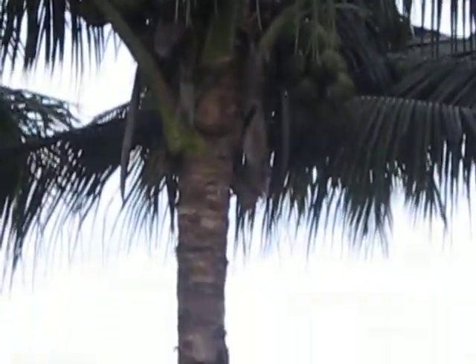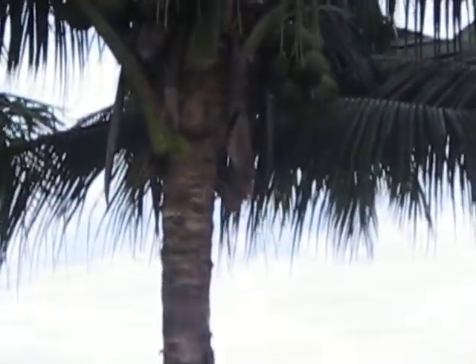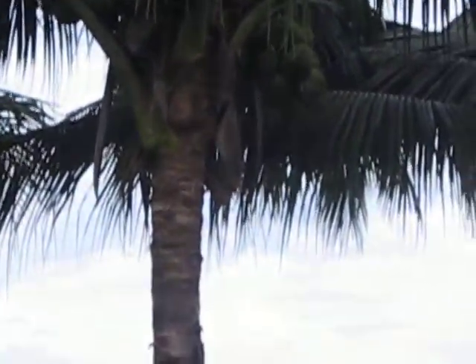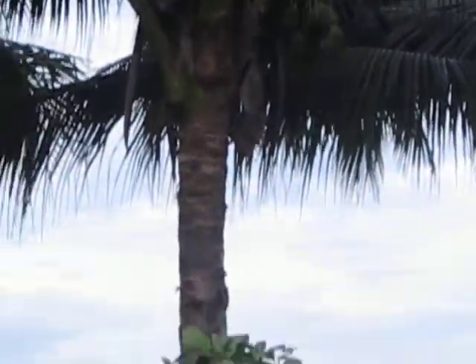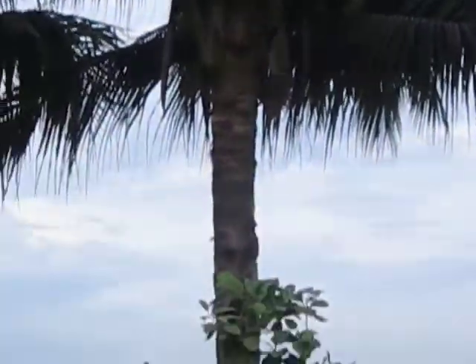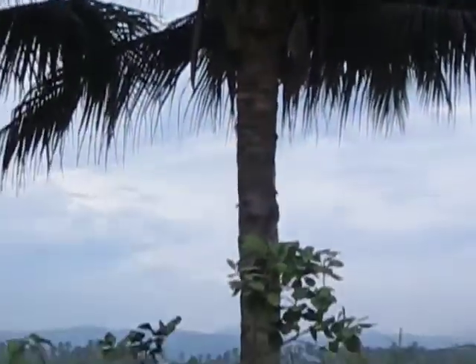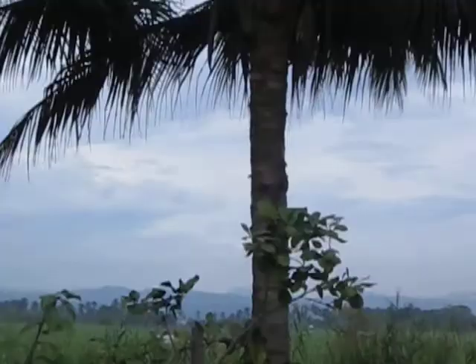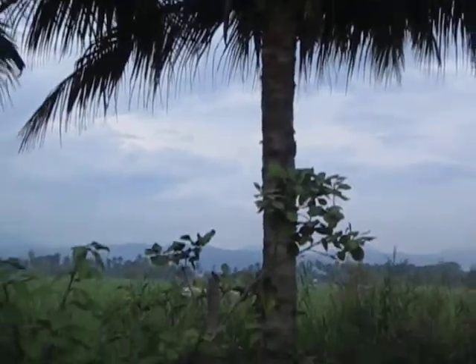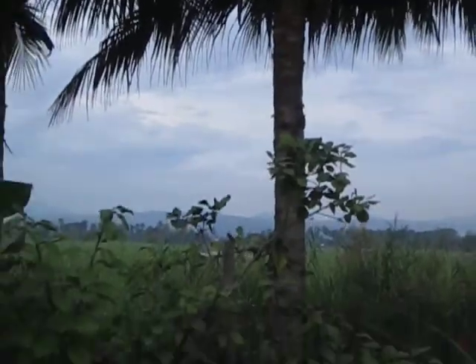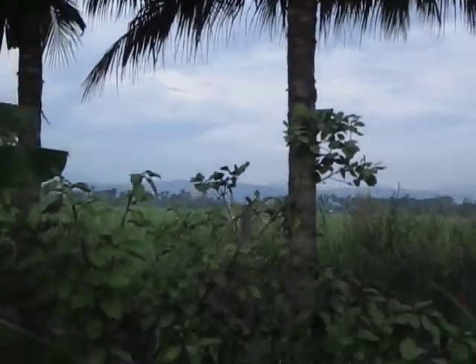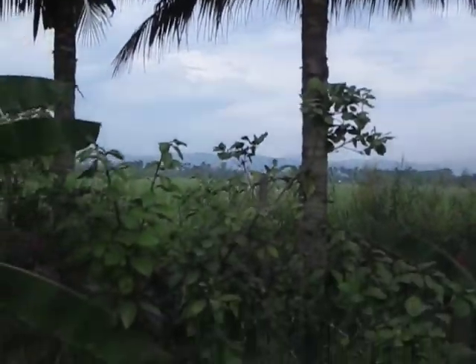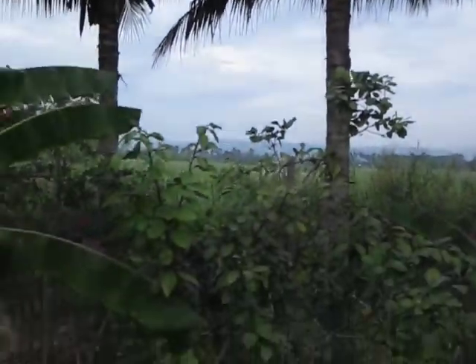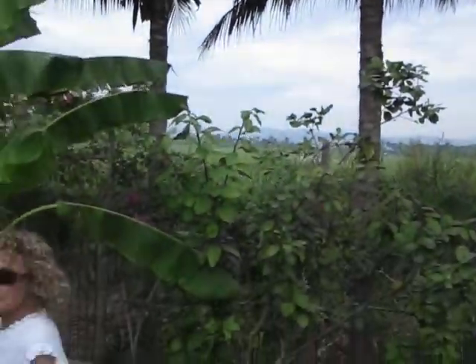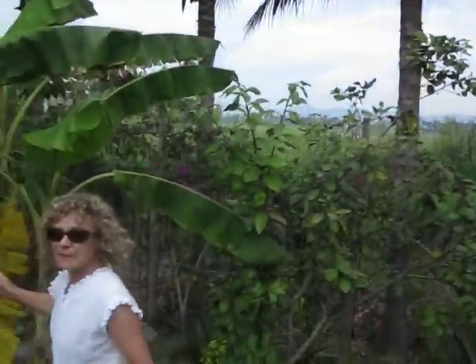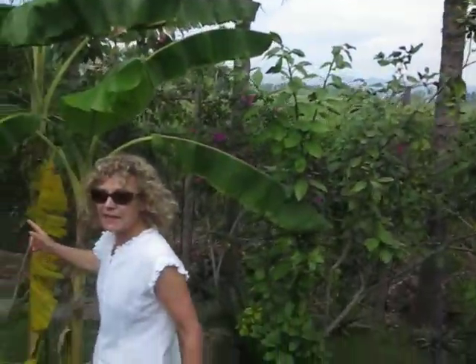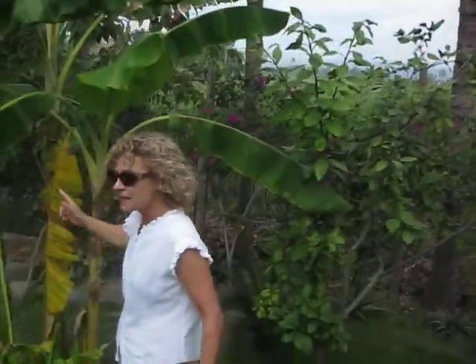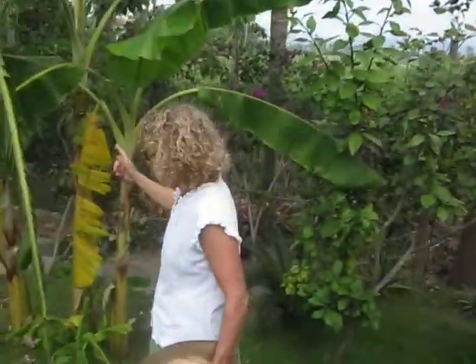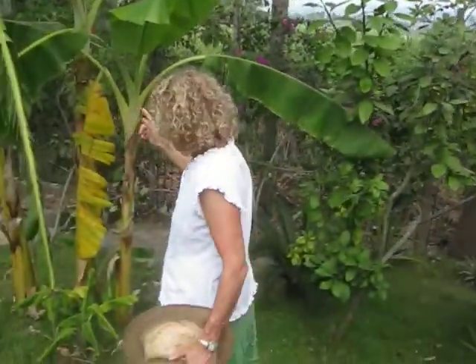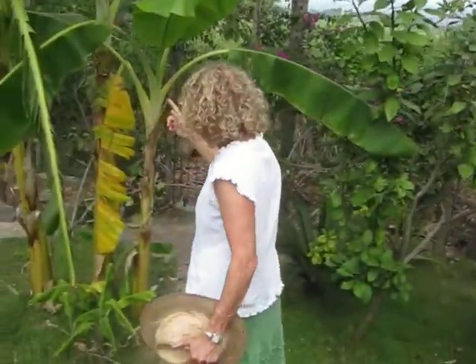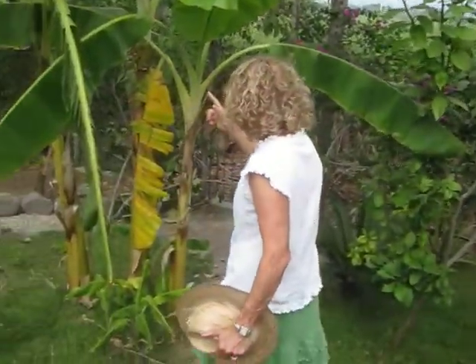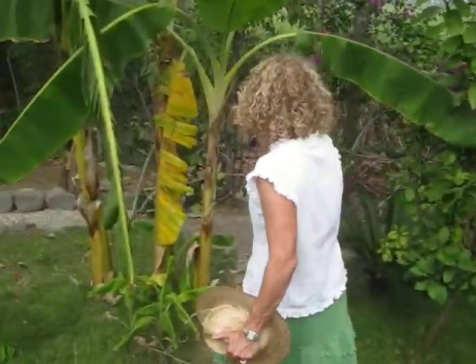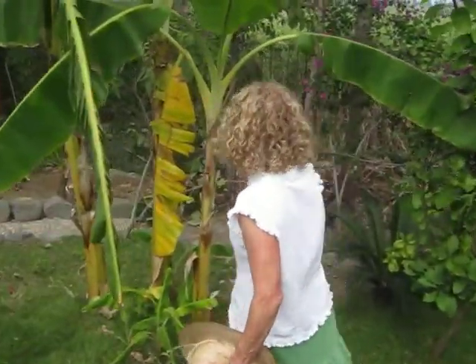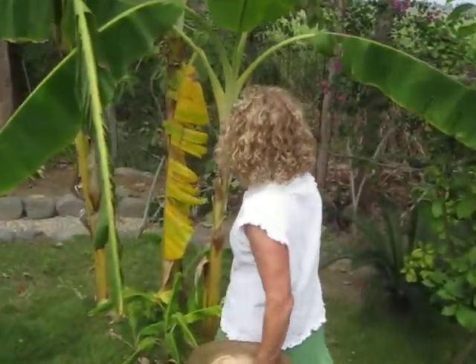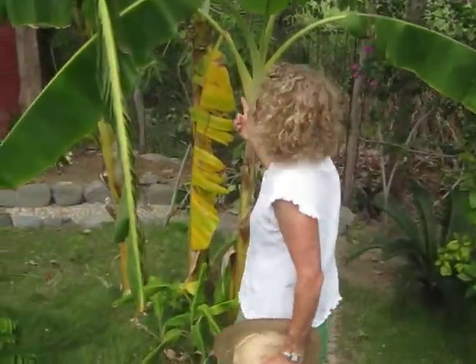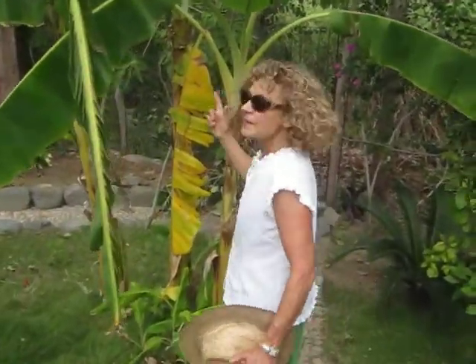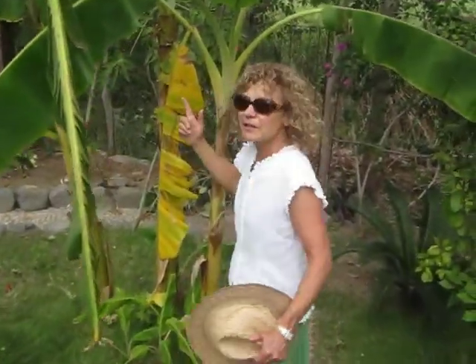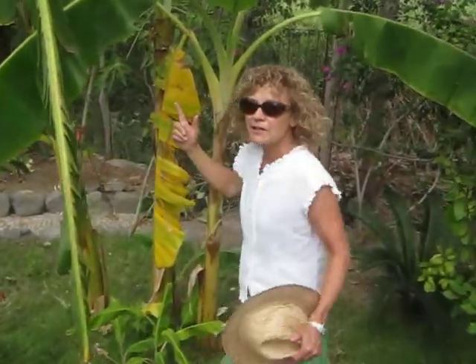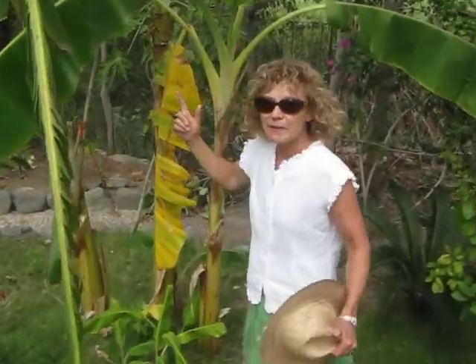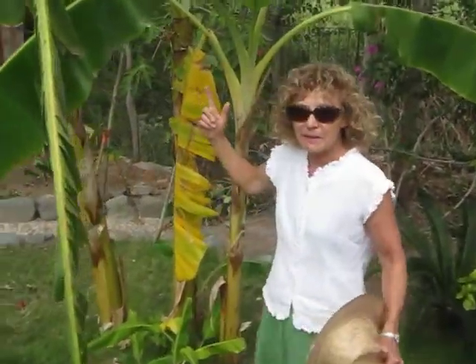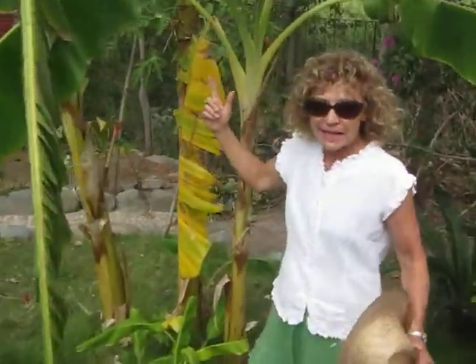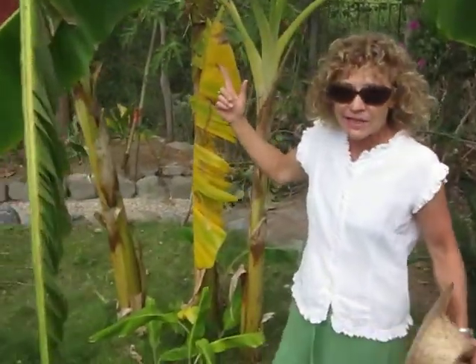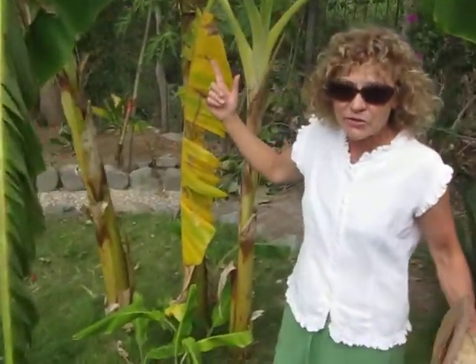Here's the banana tree, which we got some bananas off of. Here's the big banana tree, Nicky.